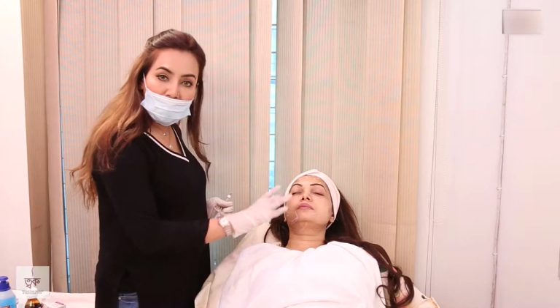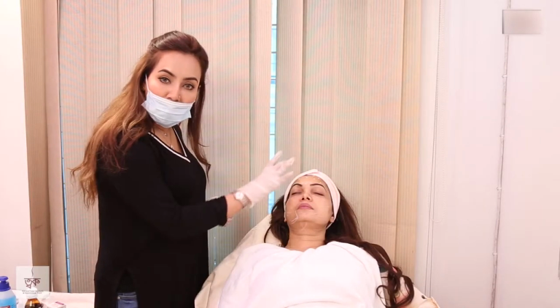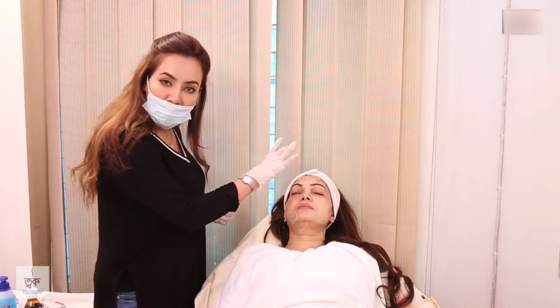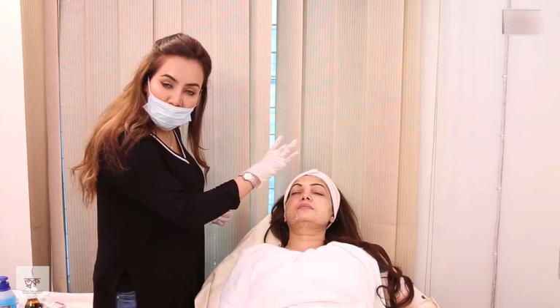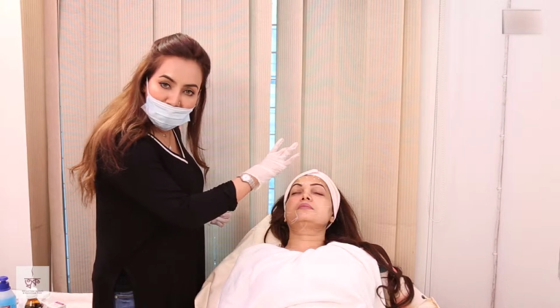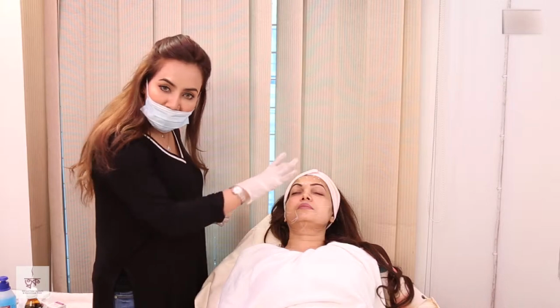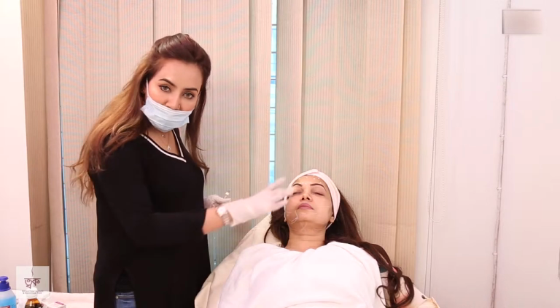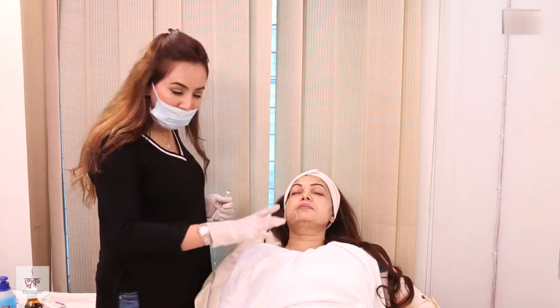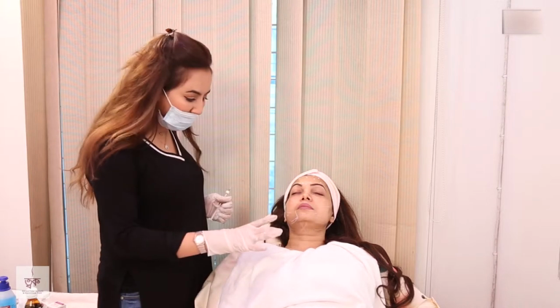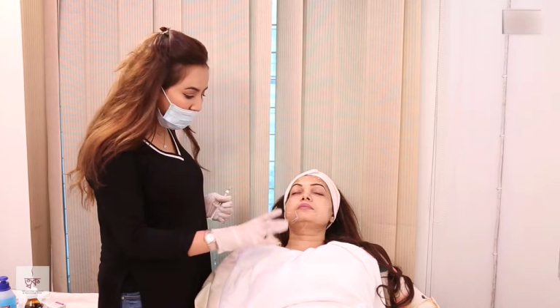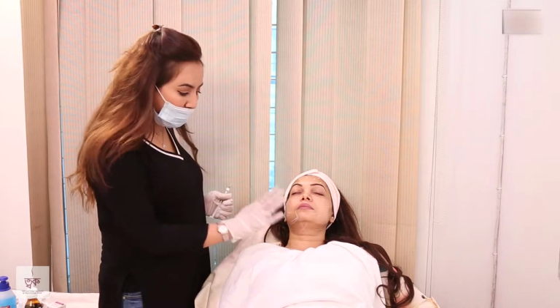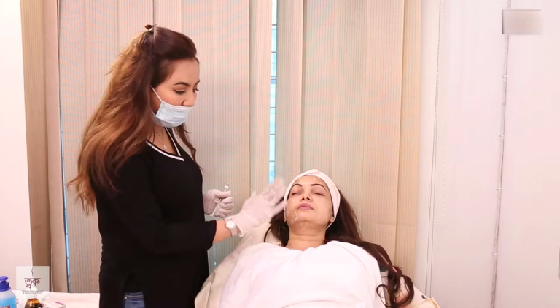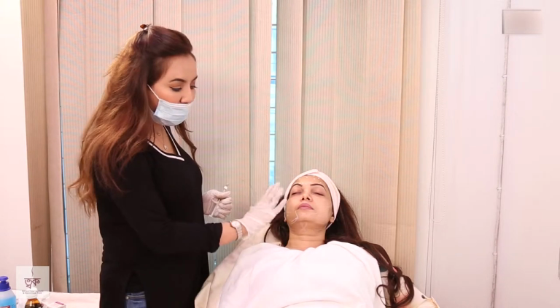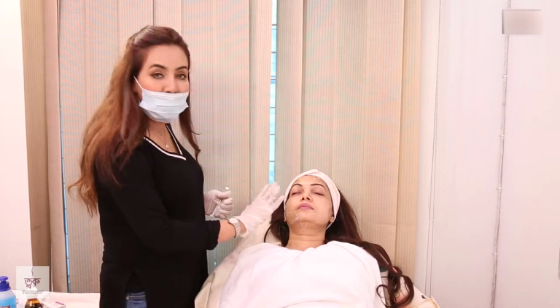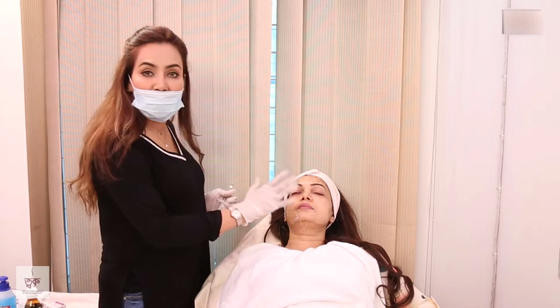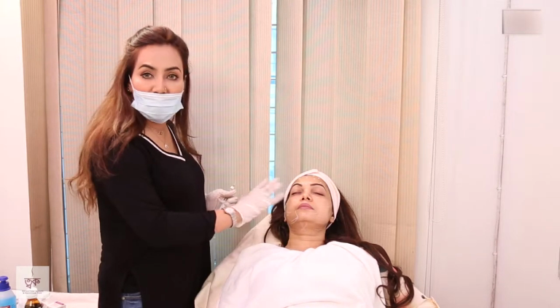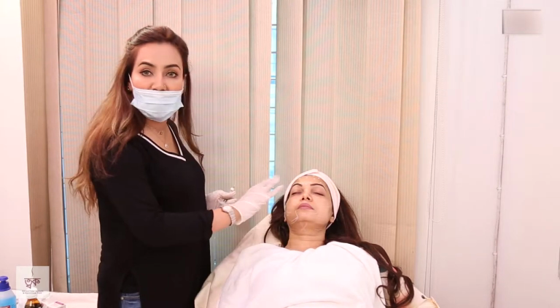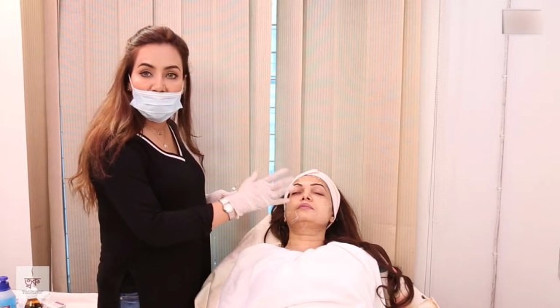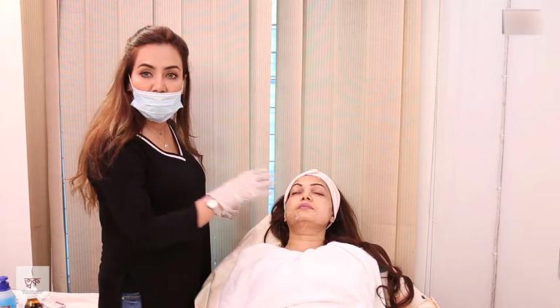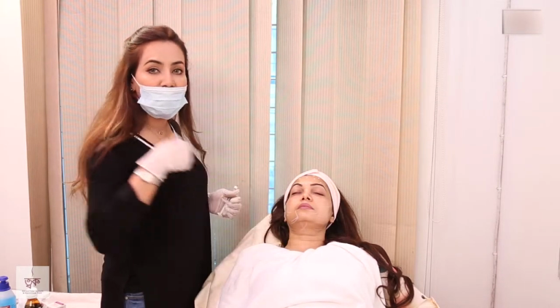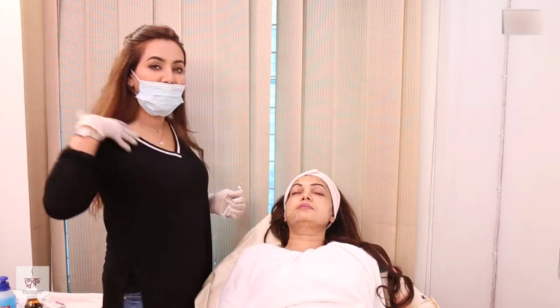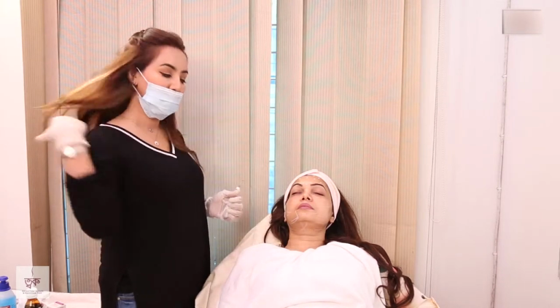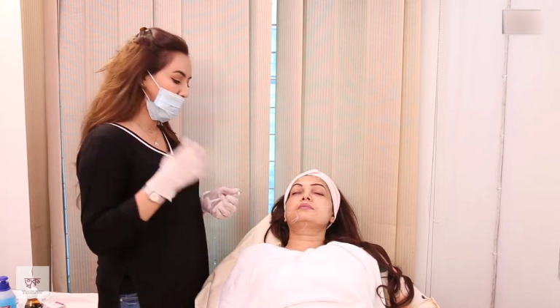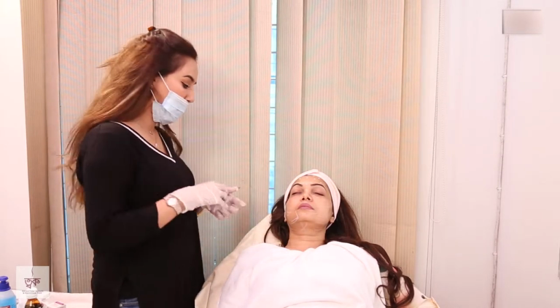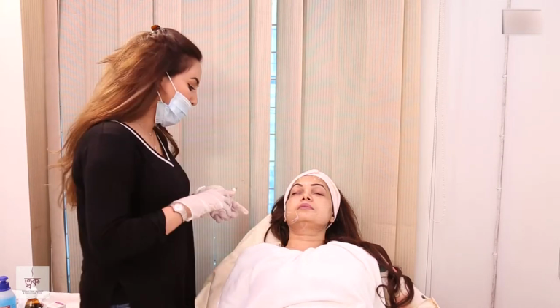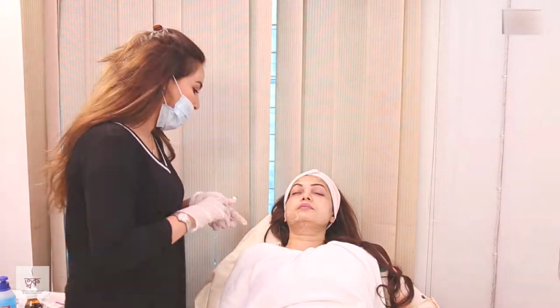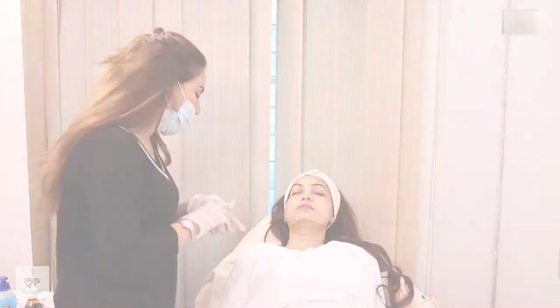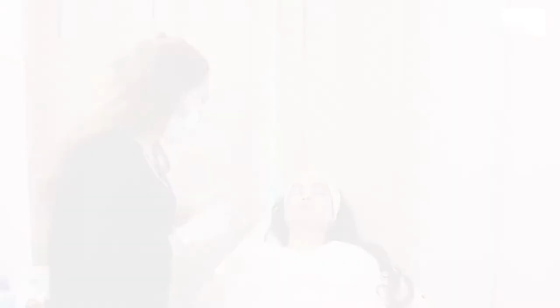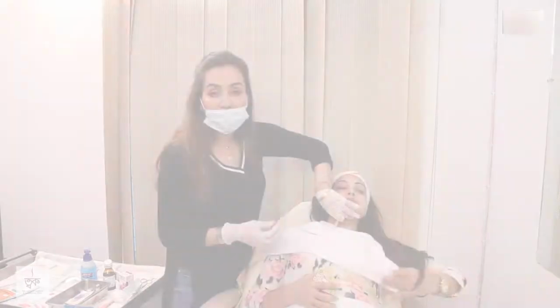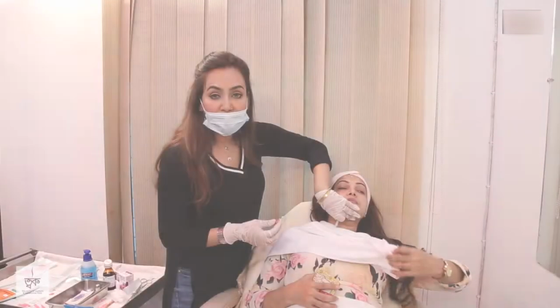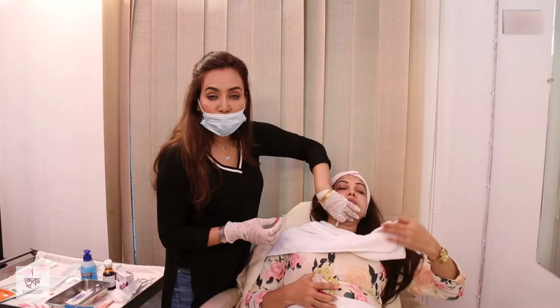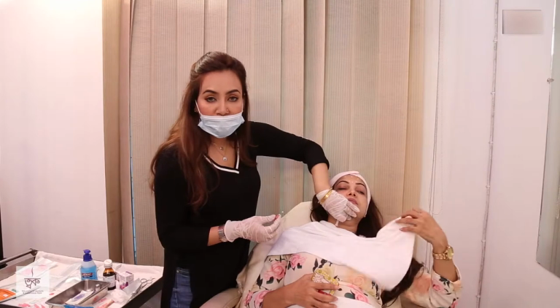I will treat one side first so that we can show the visible change. The patient also has a double chin that we will address.